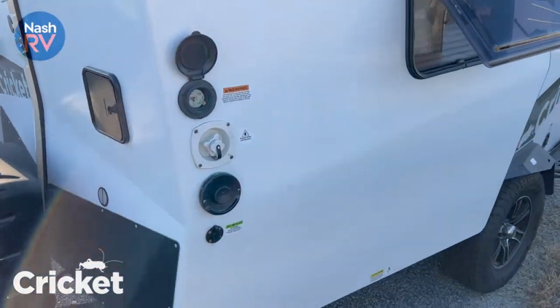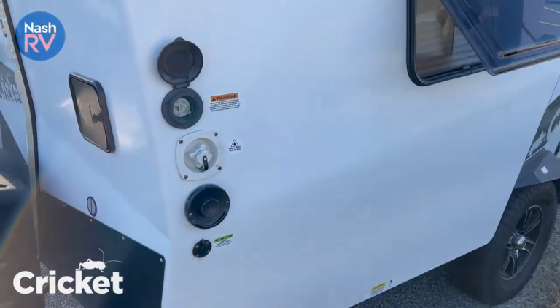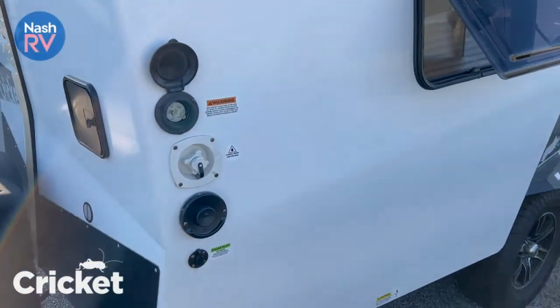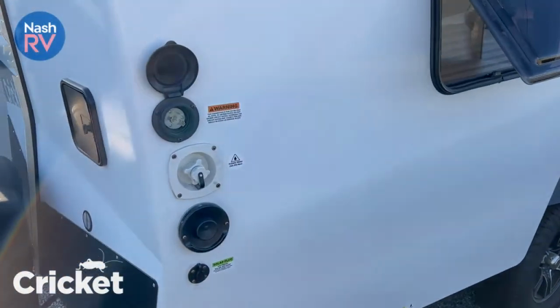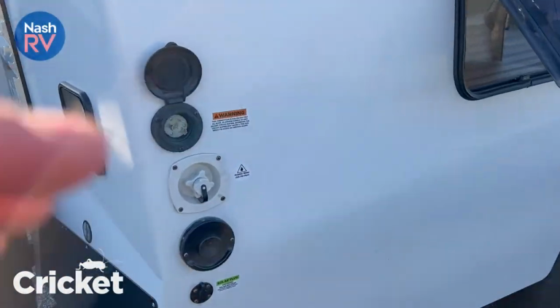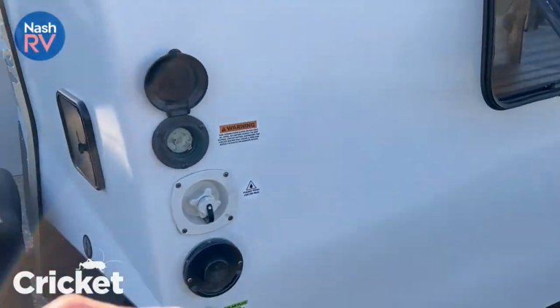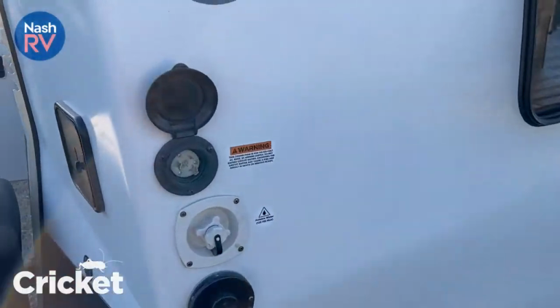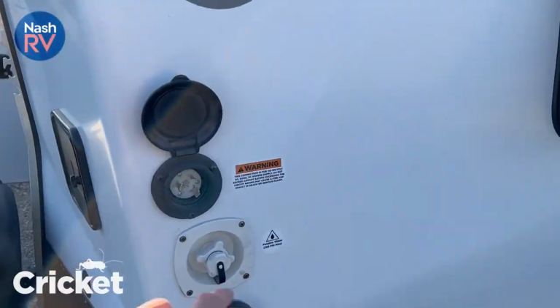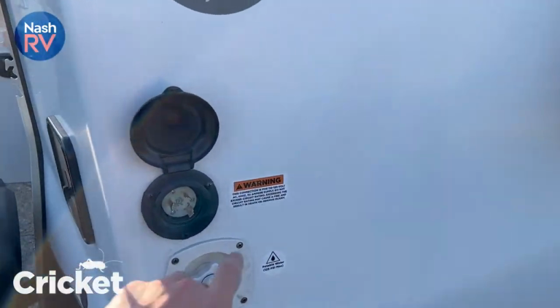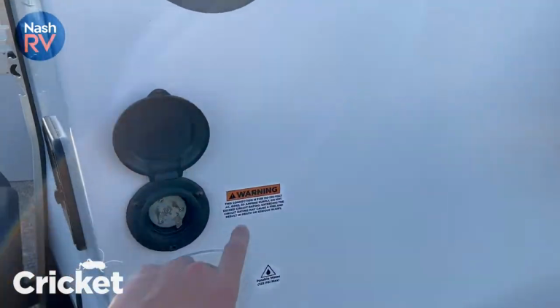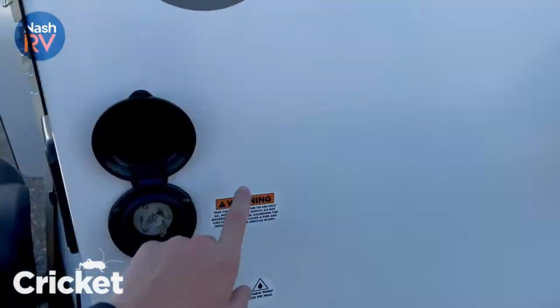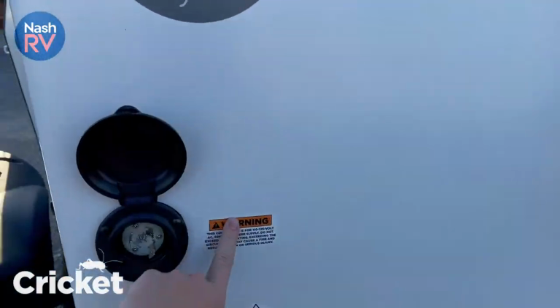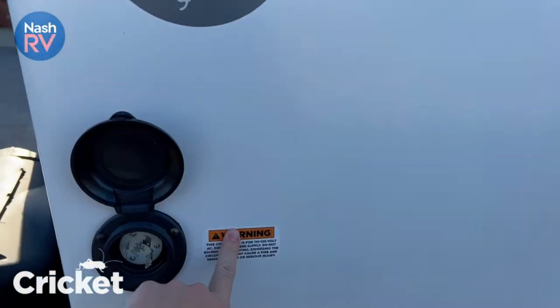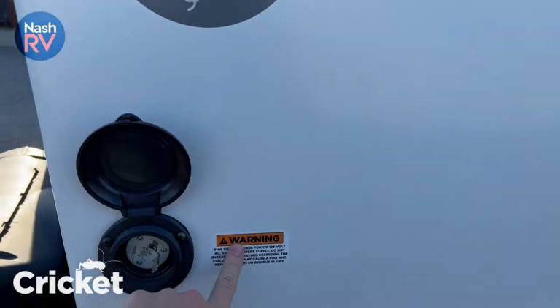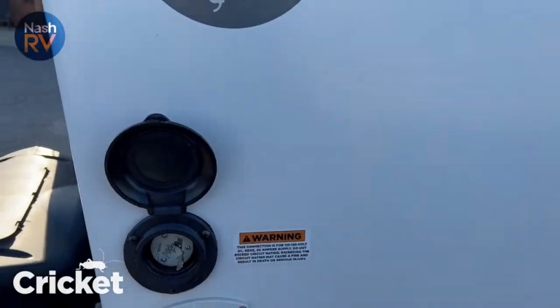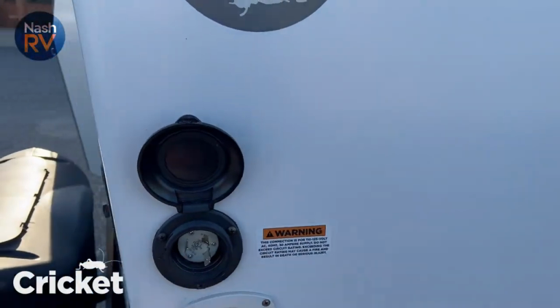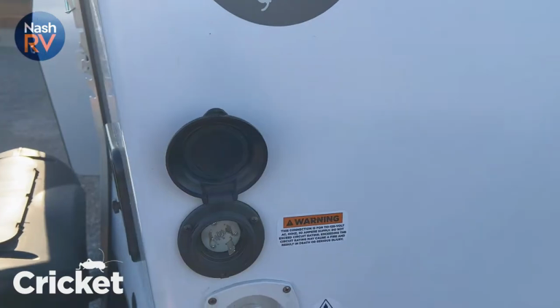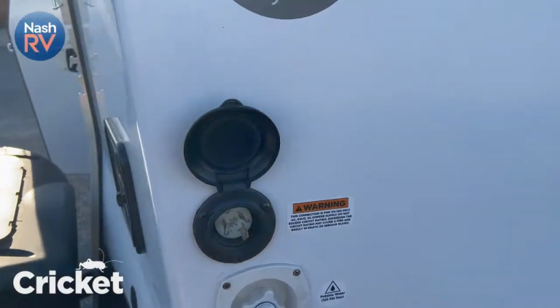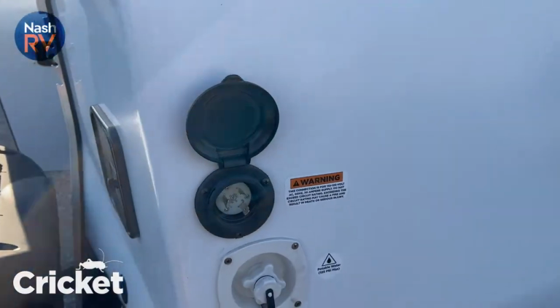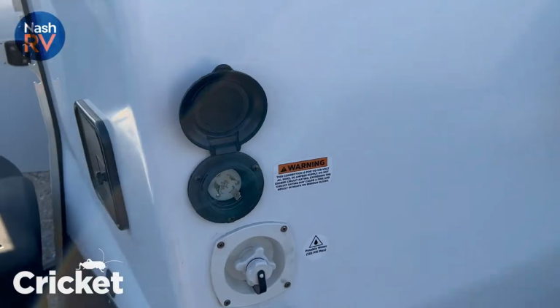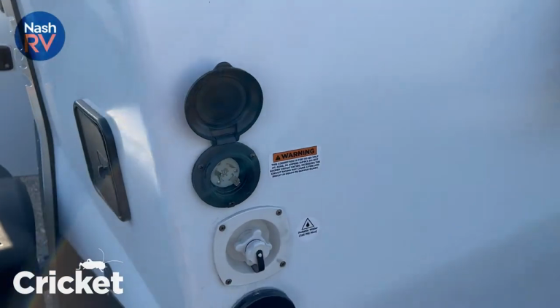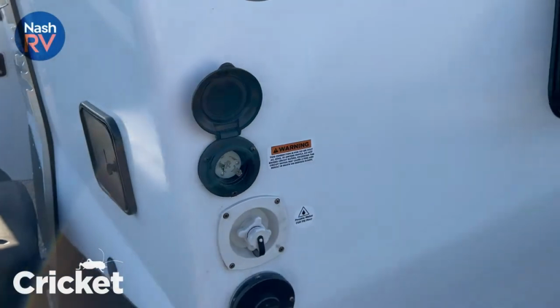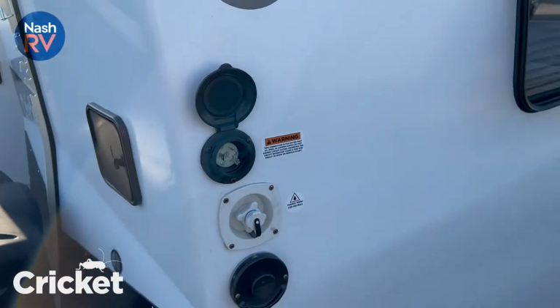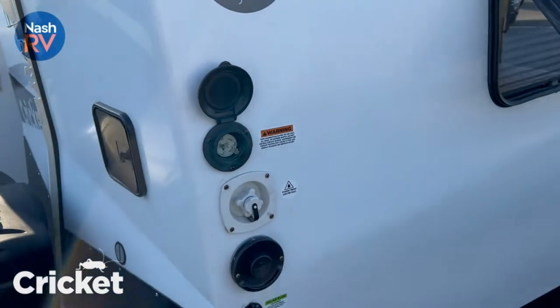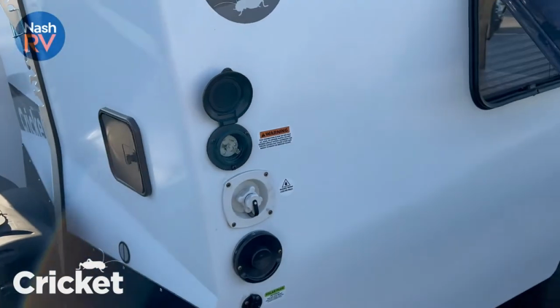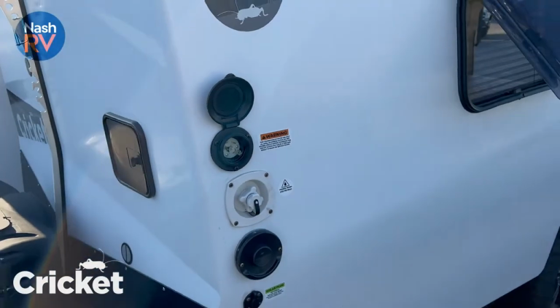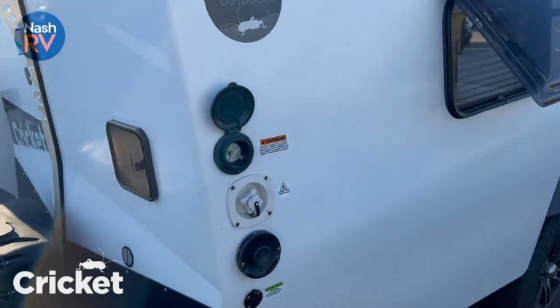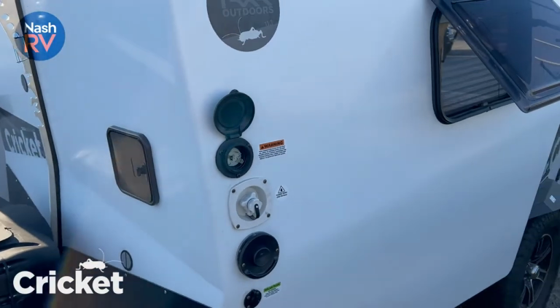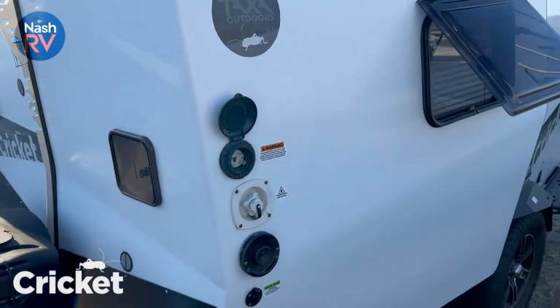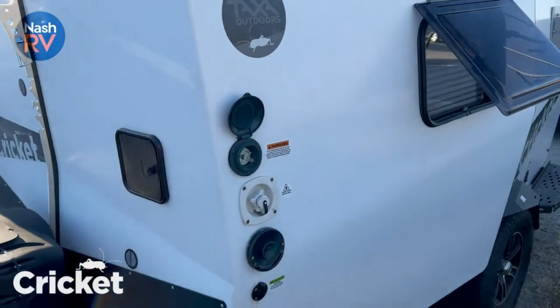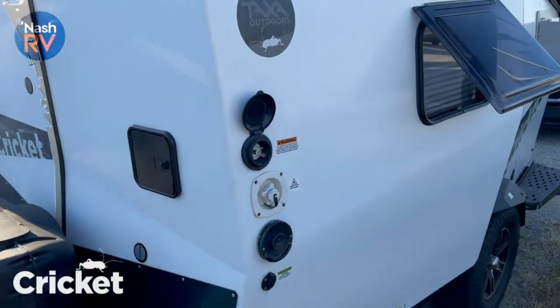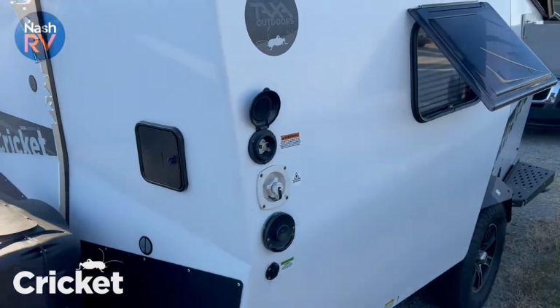30-amp connection, and this whole camper will run off just 15 amps.